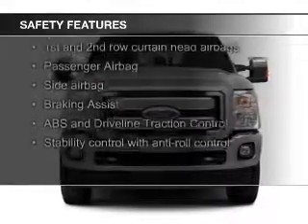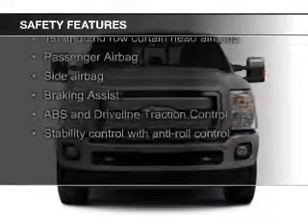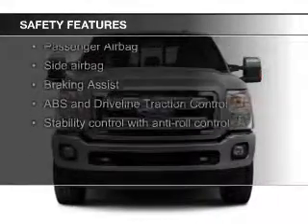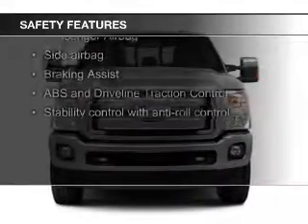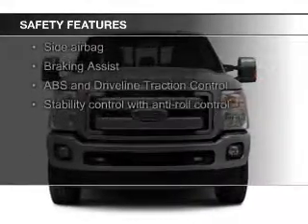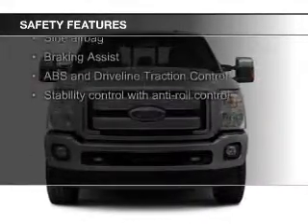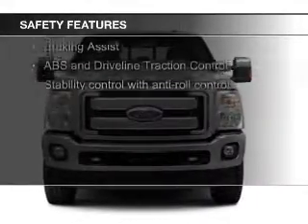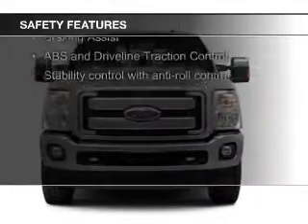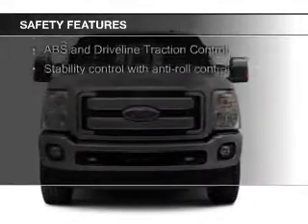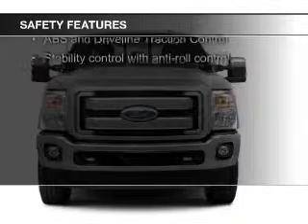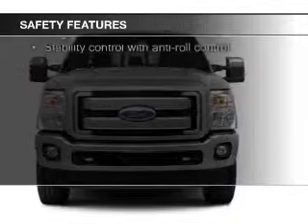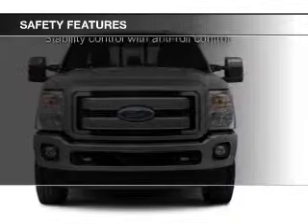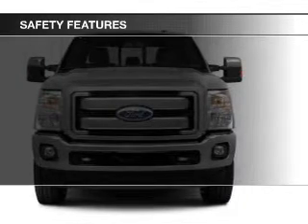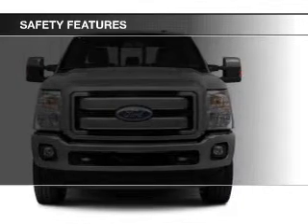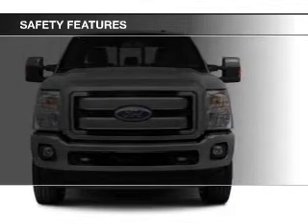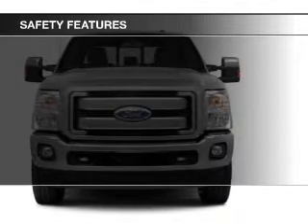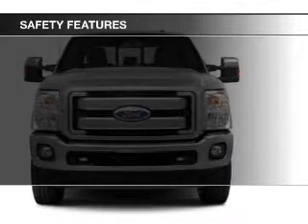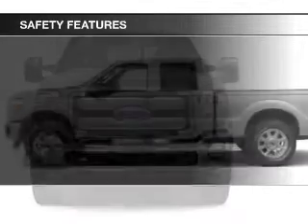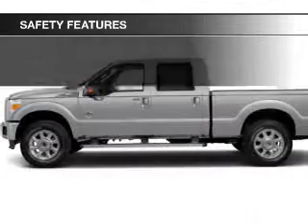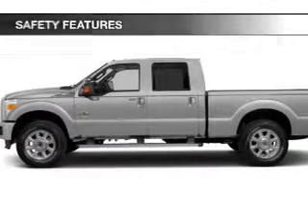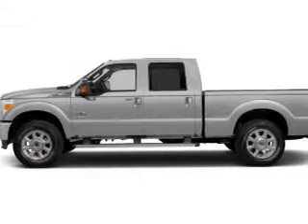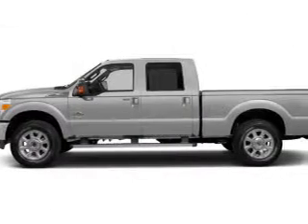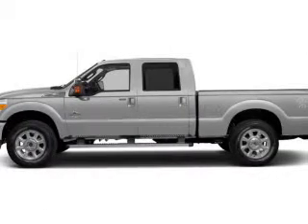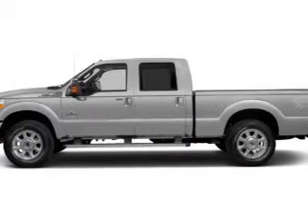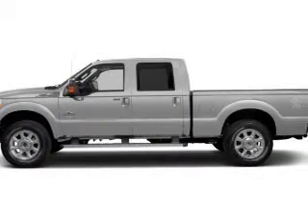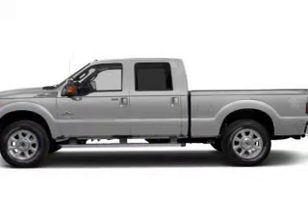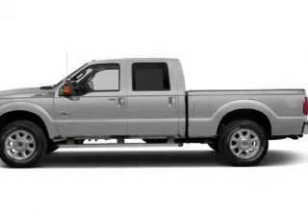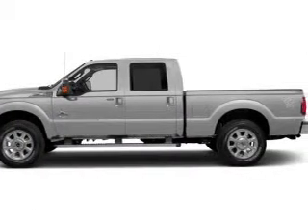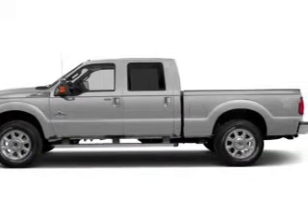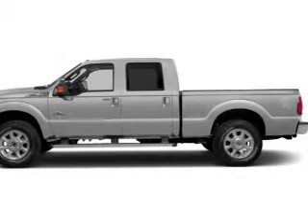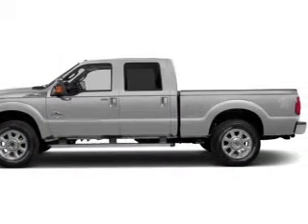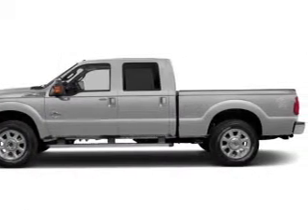Curtain head airbags, side airbags, brake assist, traction control, stability control, and a passenger airbag.